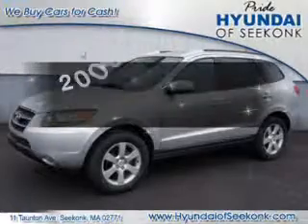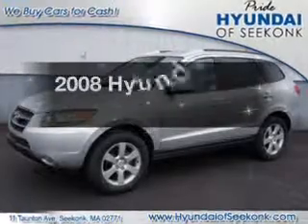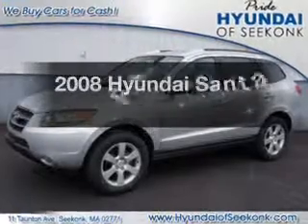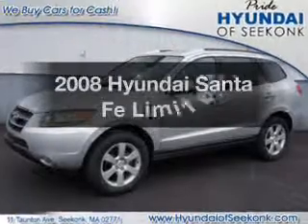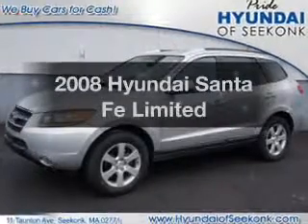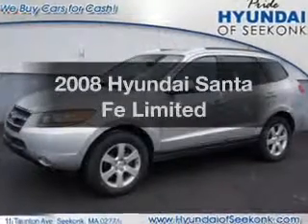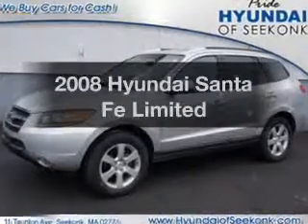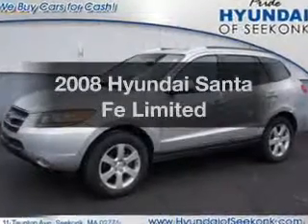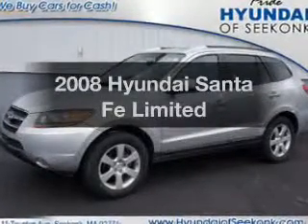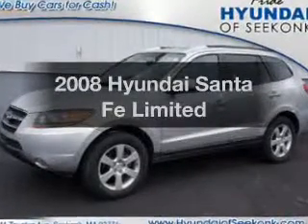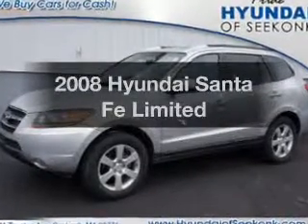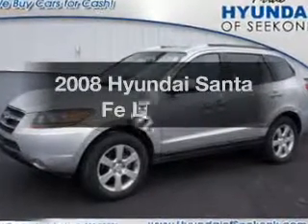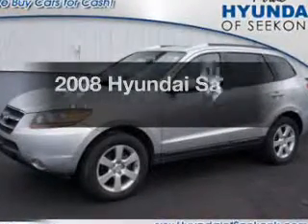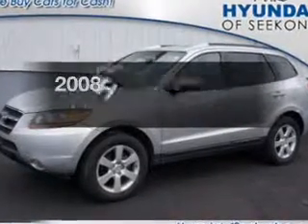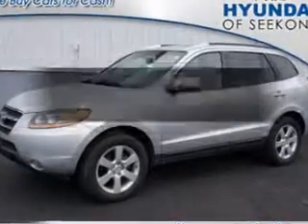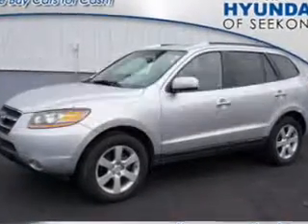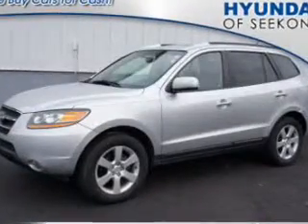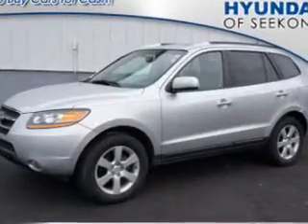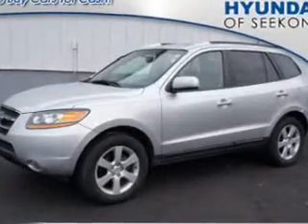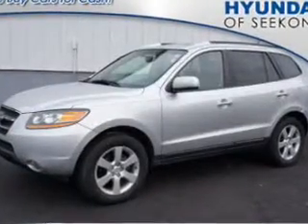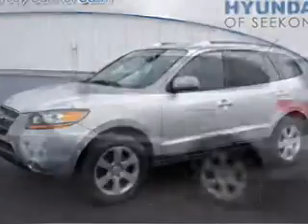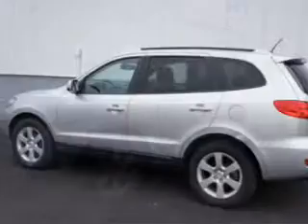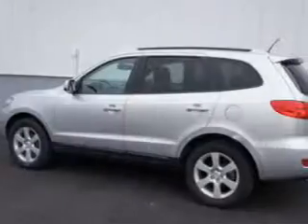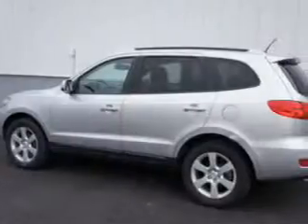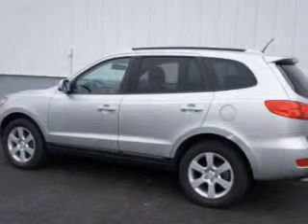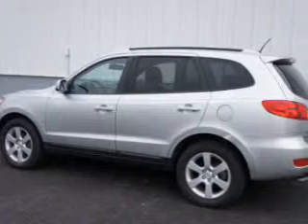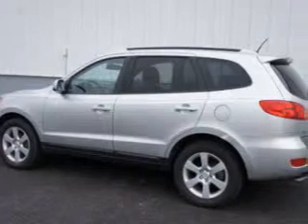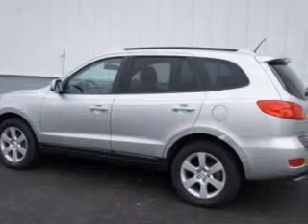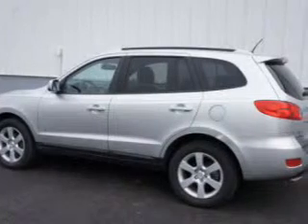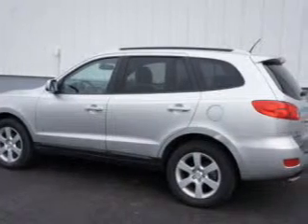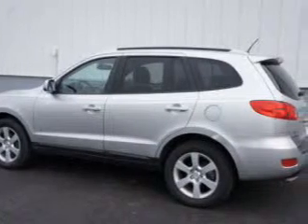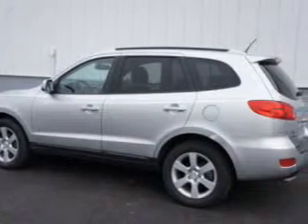Introducing the 2008 Hyundai Santa Fe. Everything you need under one roof with this great vehicle.